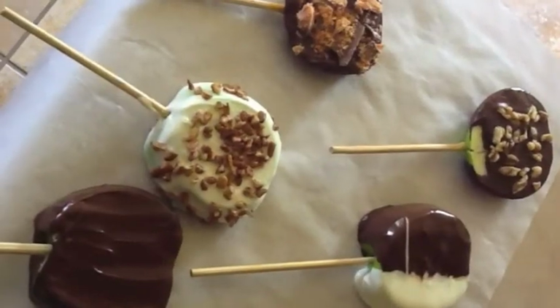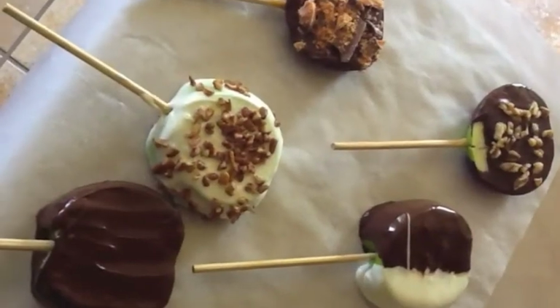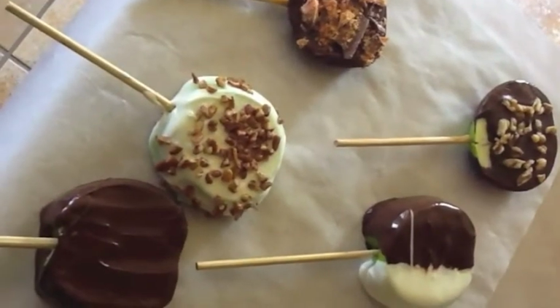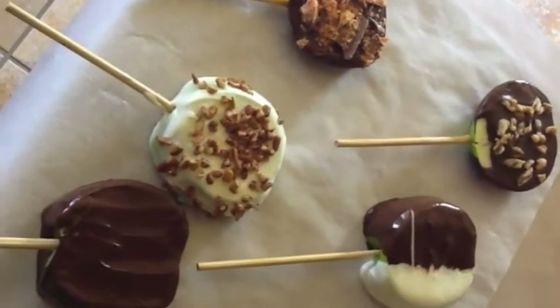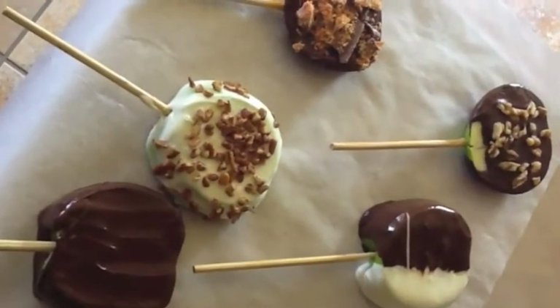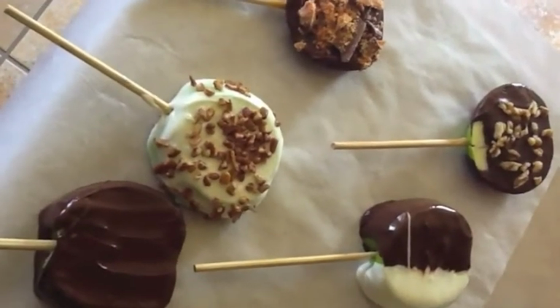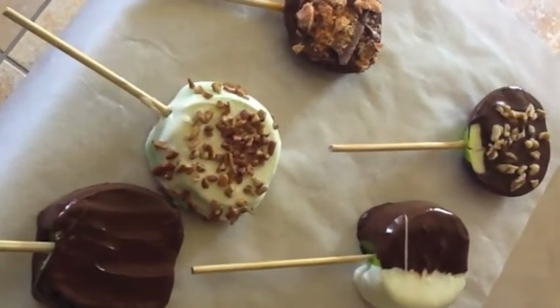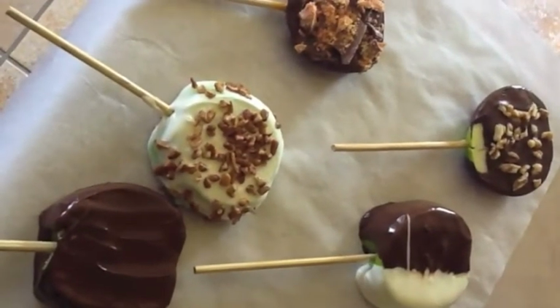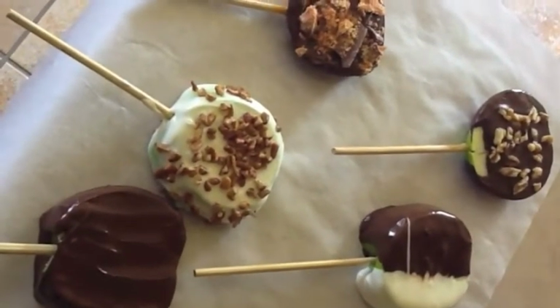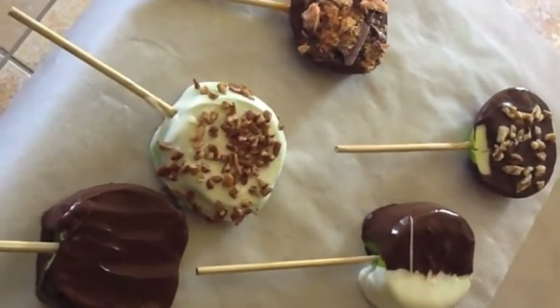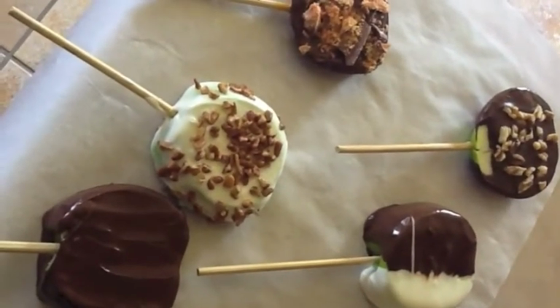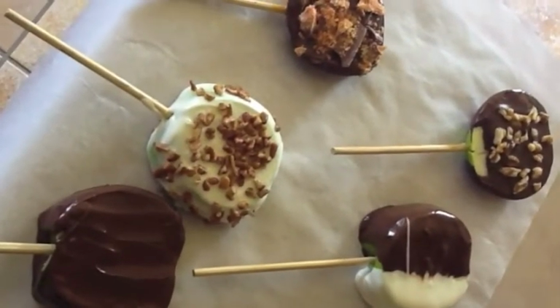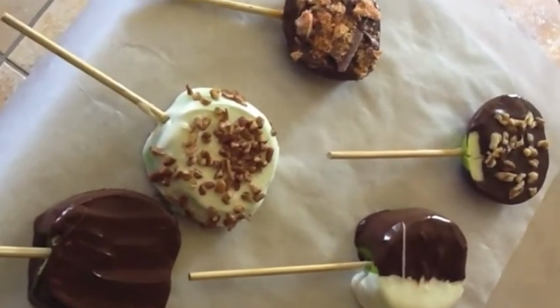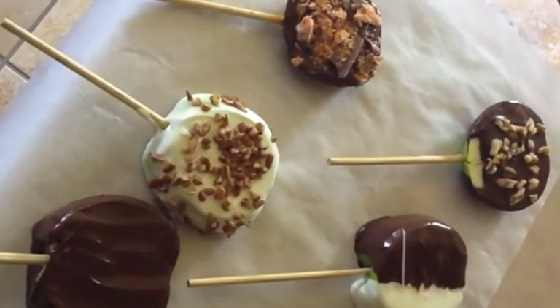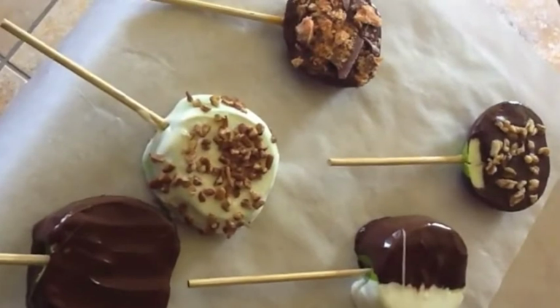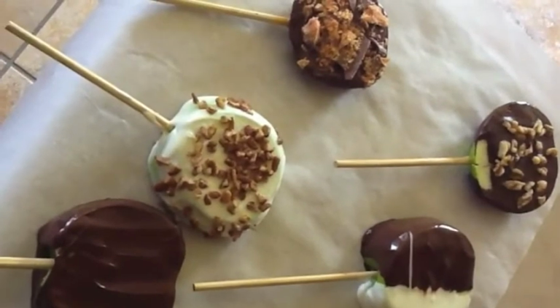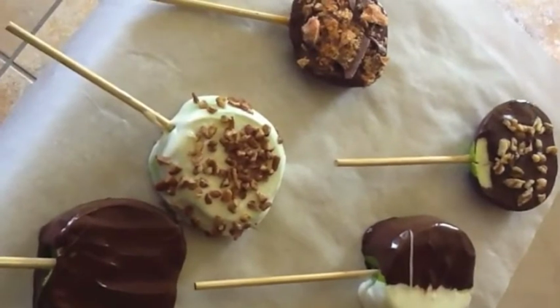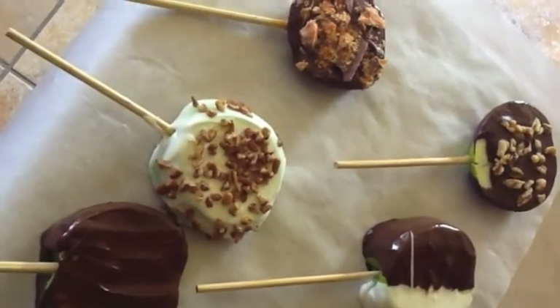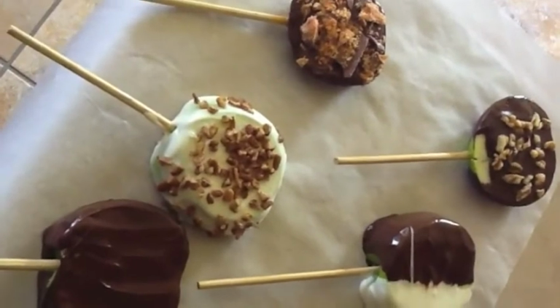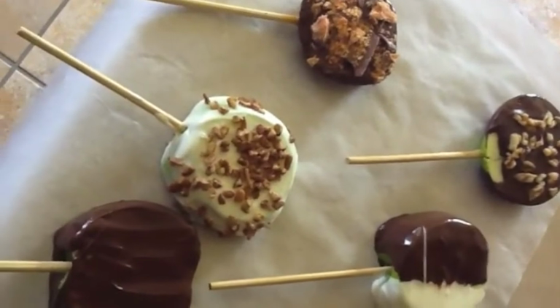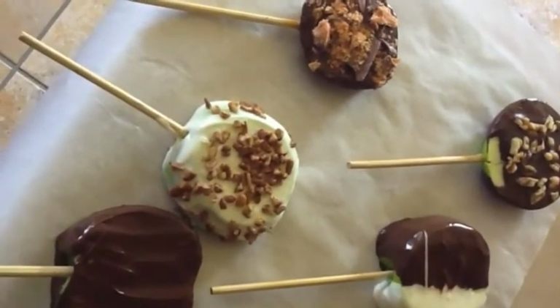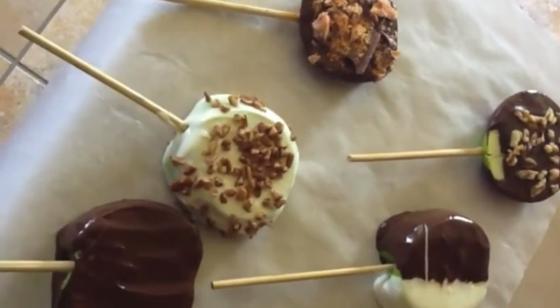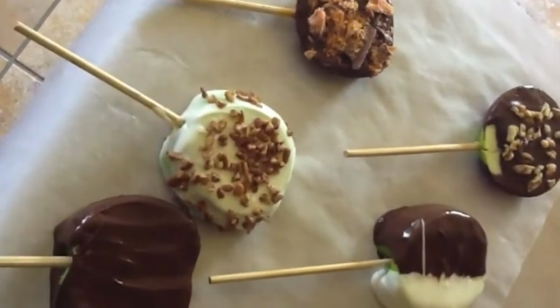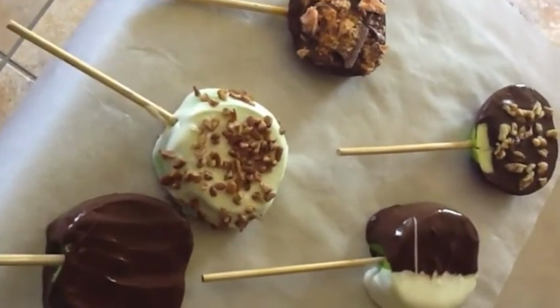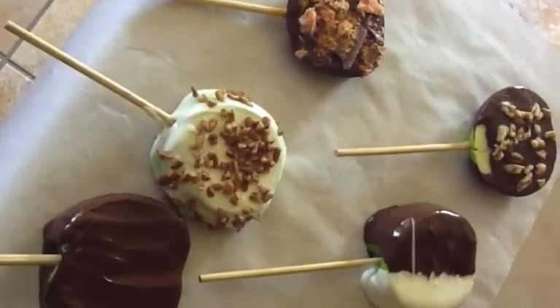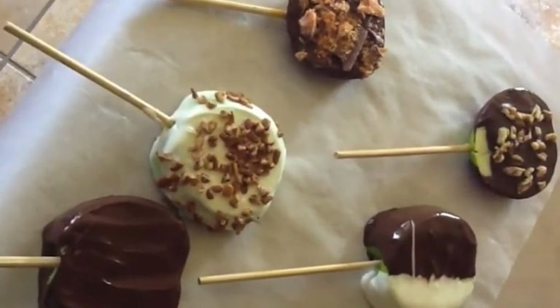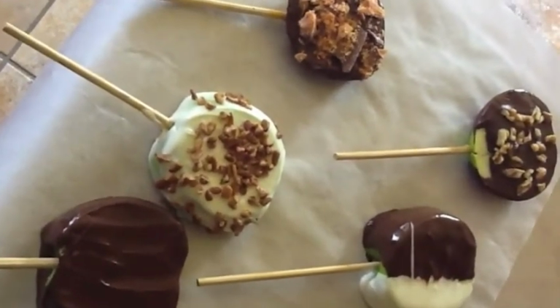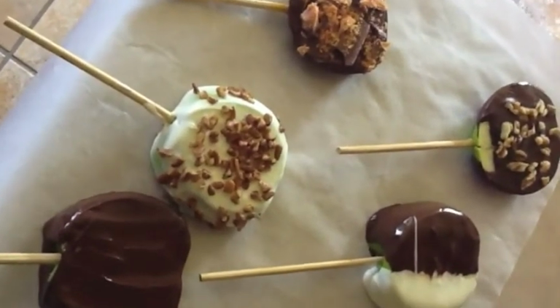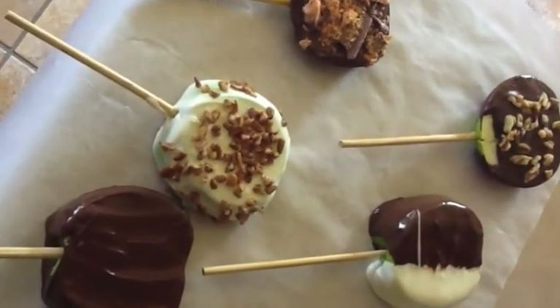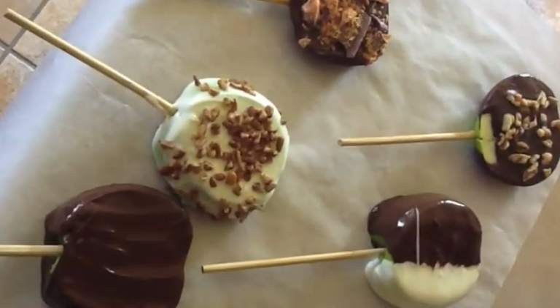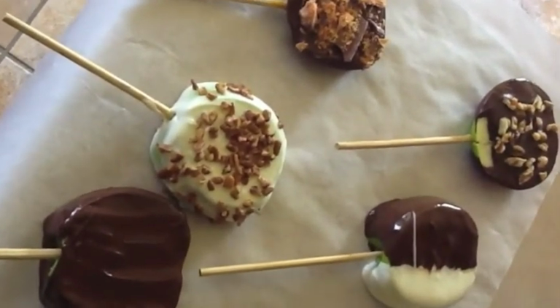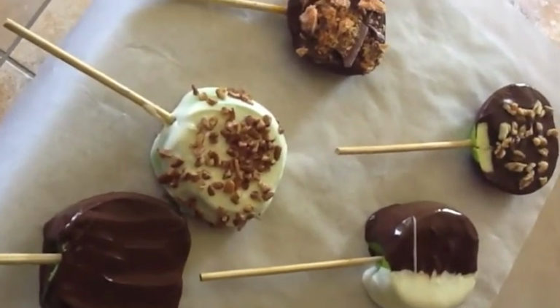Once you've dipped a few, you can put them on some parchment paper and let them dry.